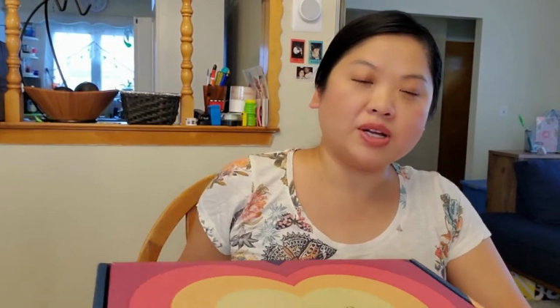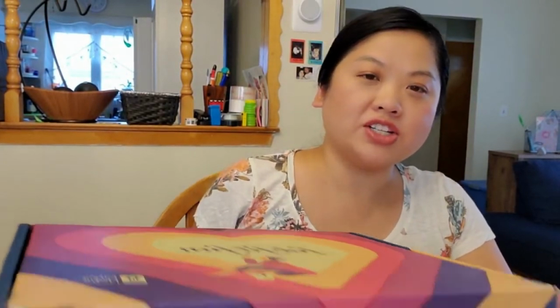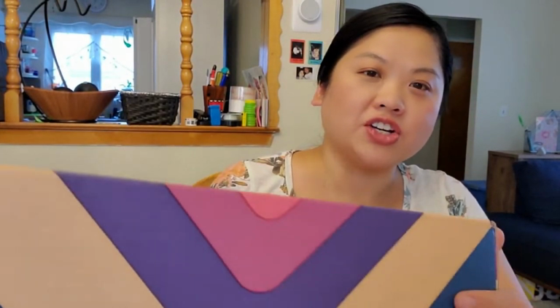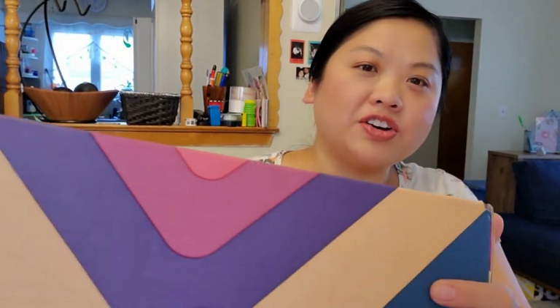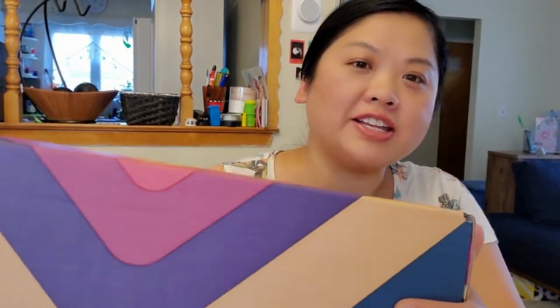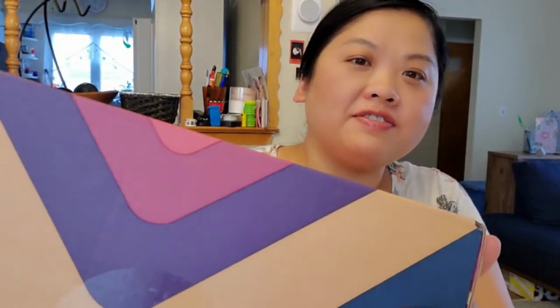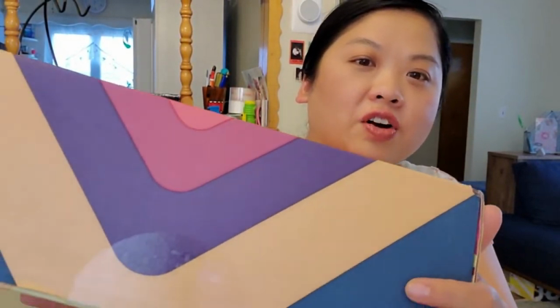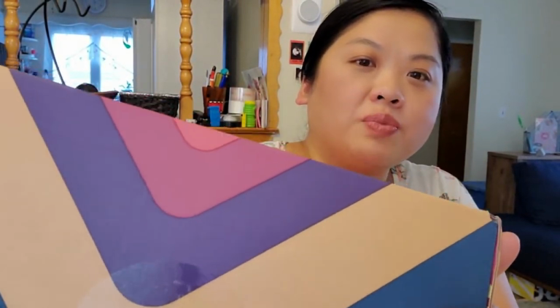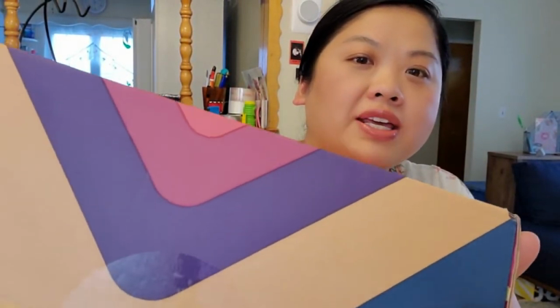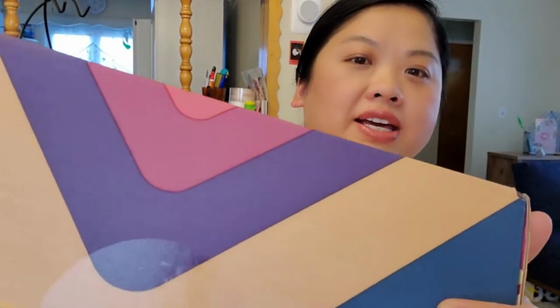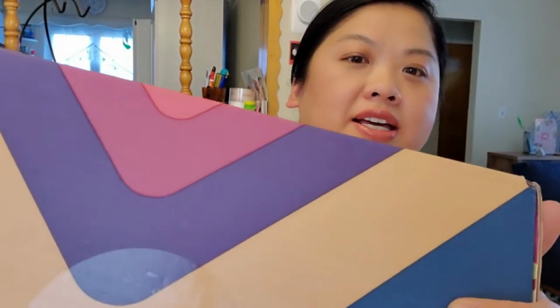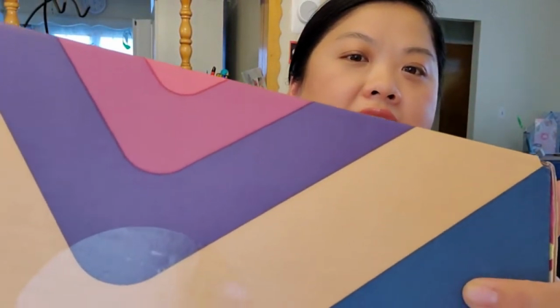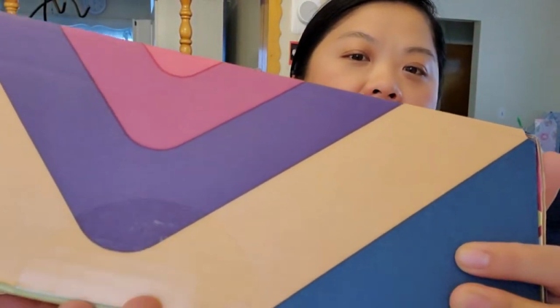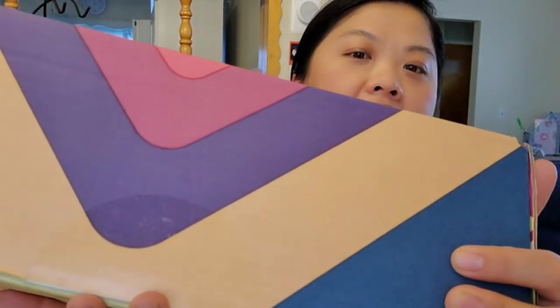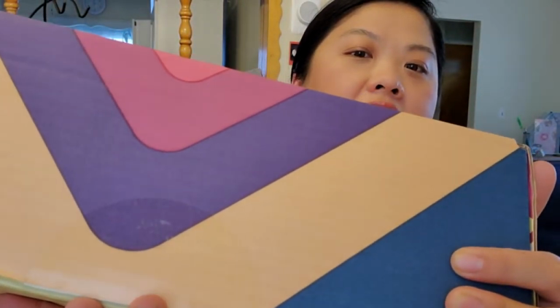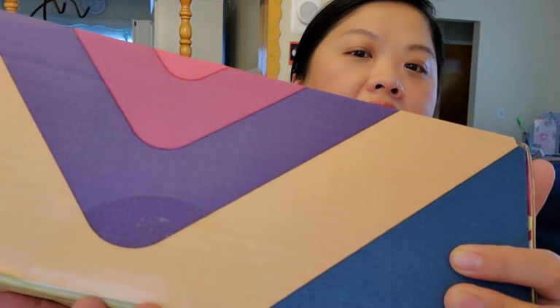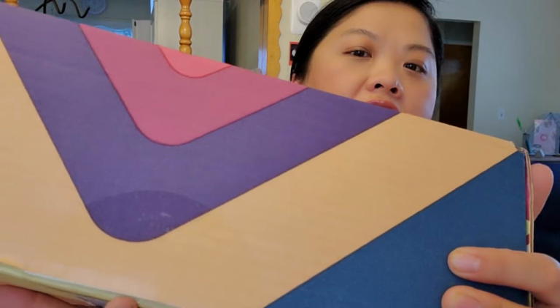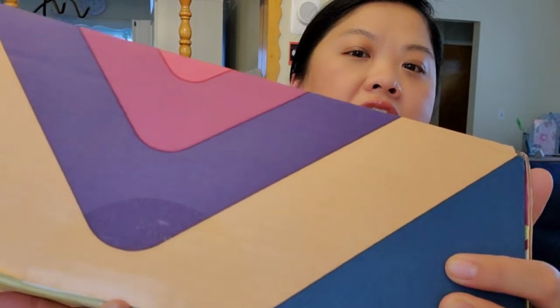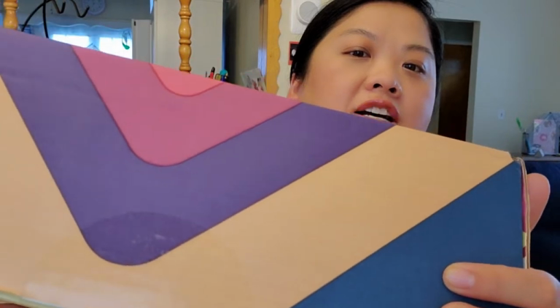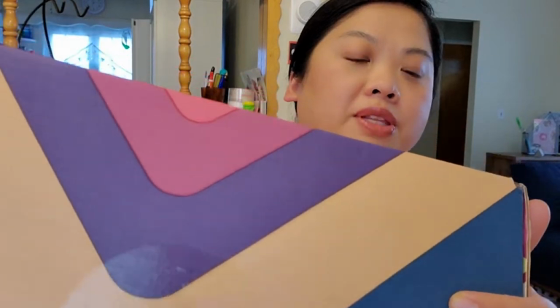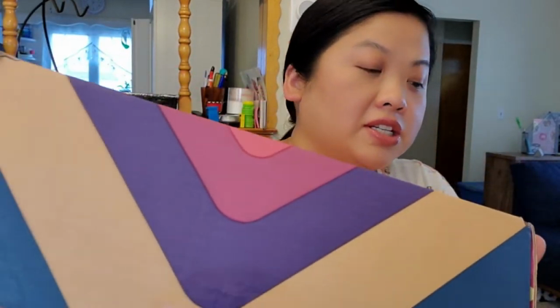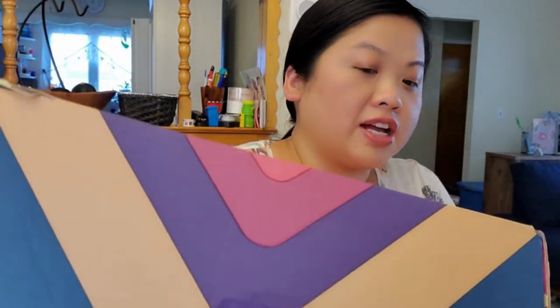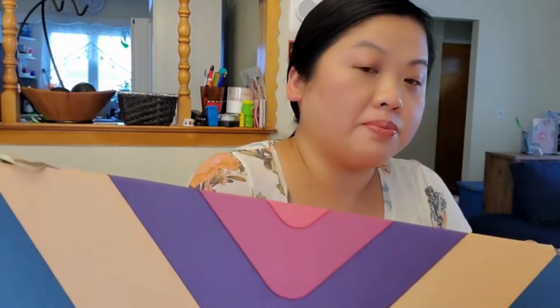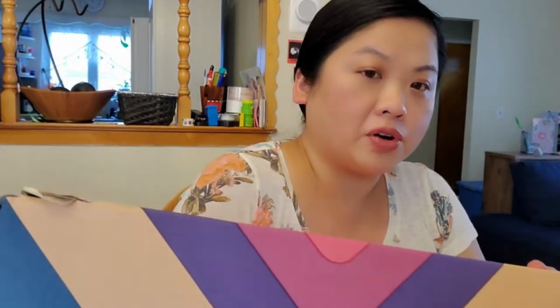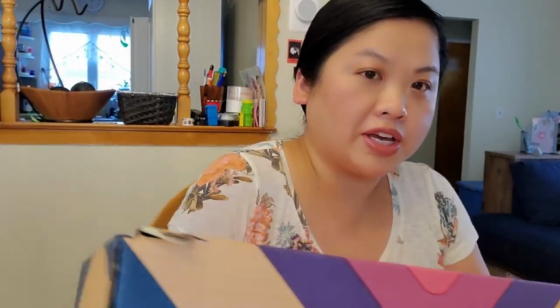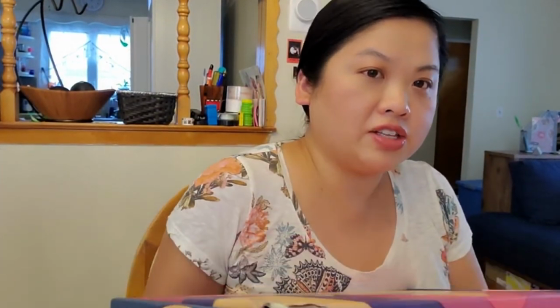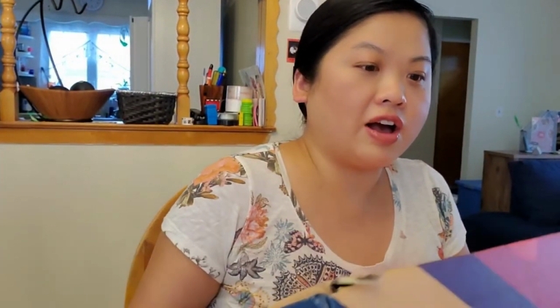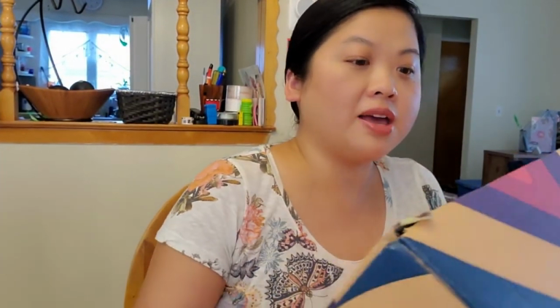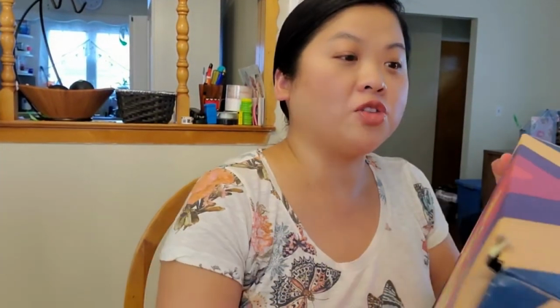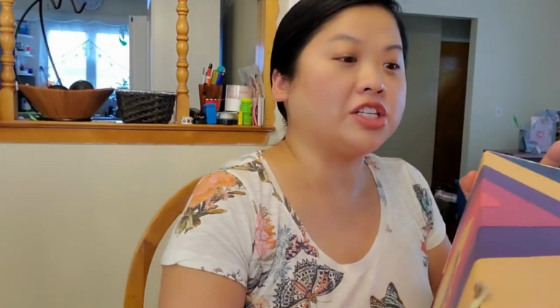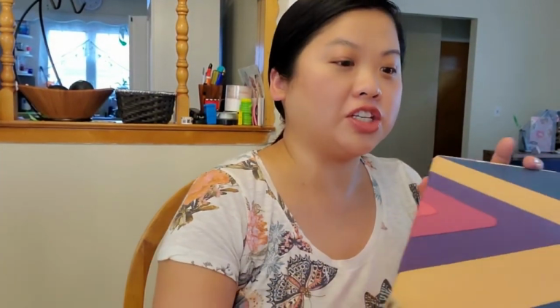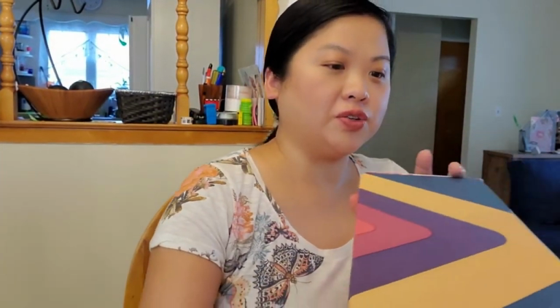I want to show you — I didn't even open it yet. I don't know if you could tell, but the seal's not broken. So I'm going to open this up.